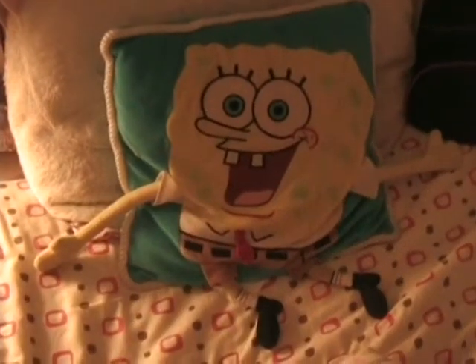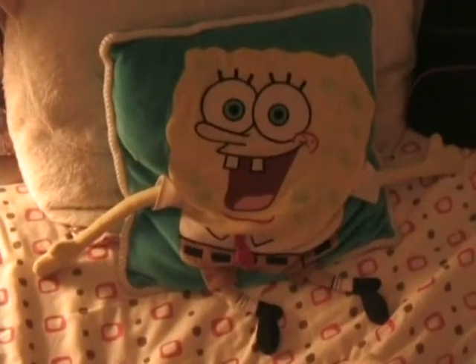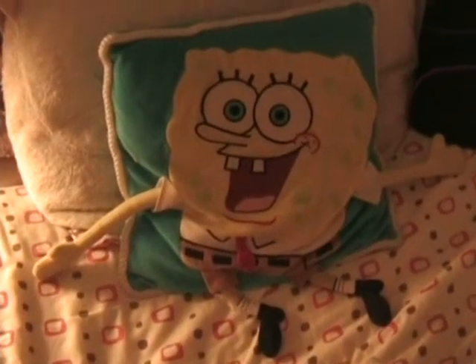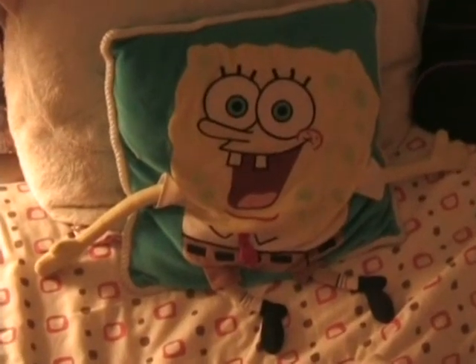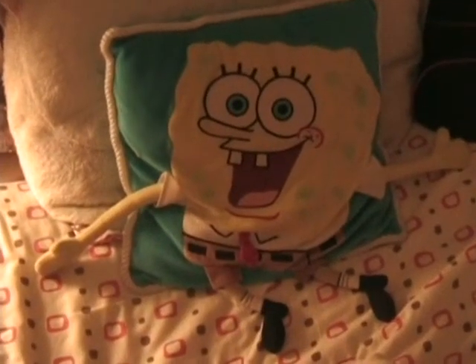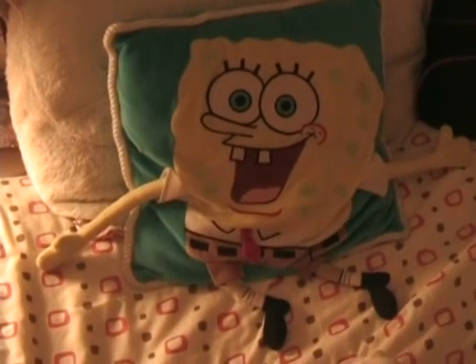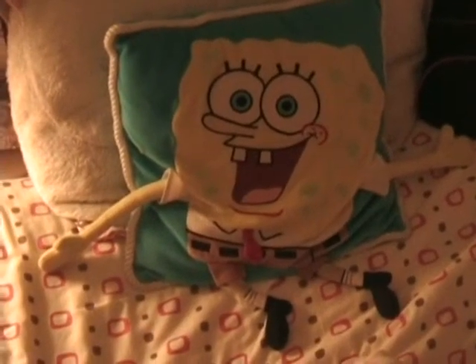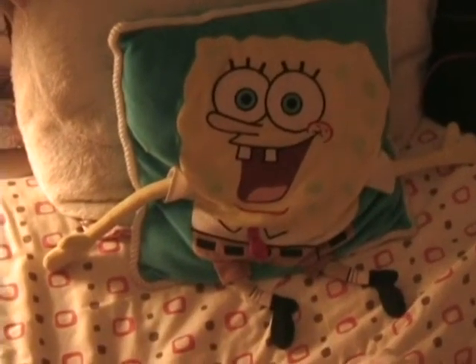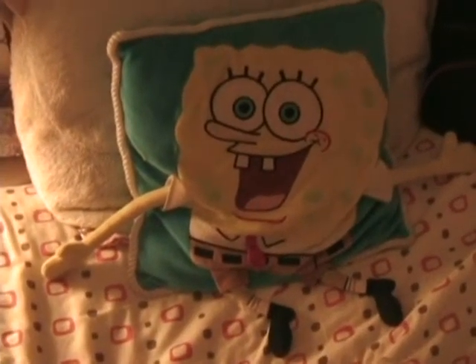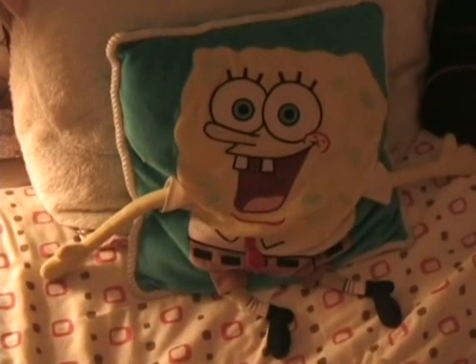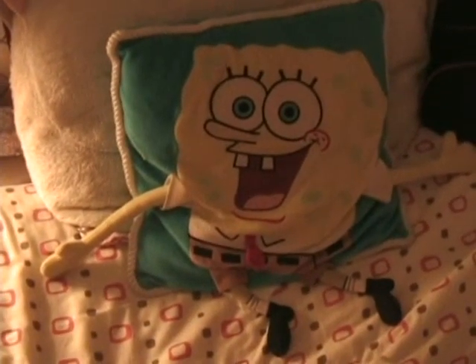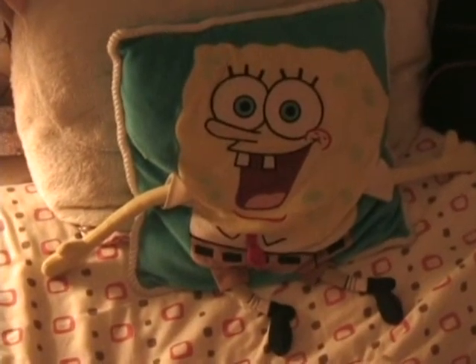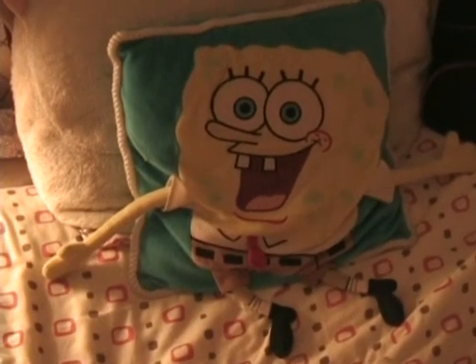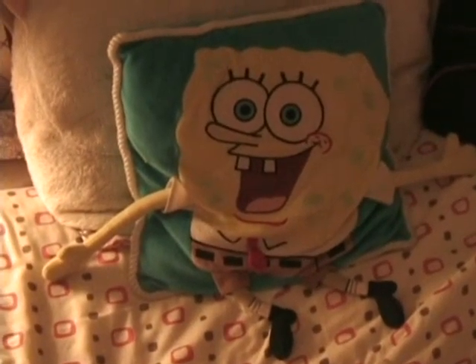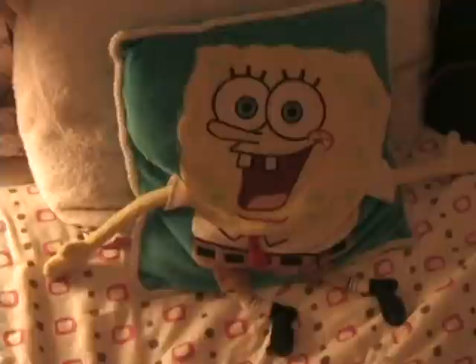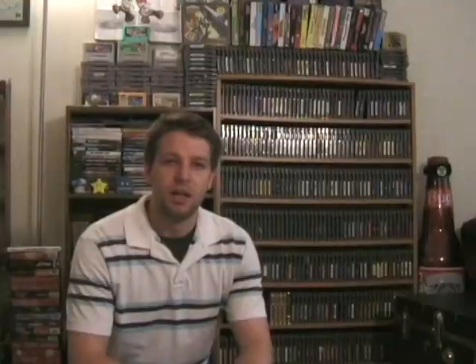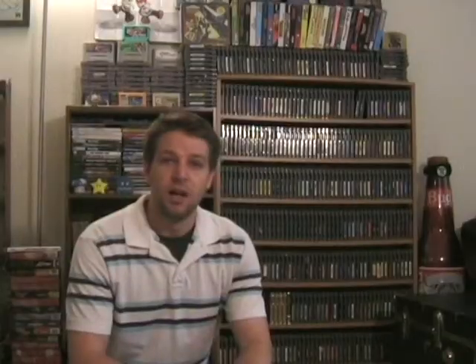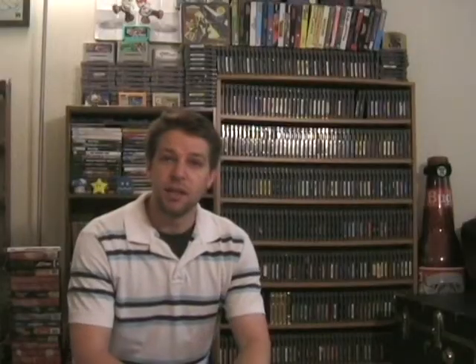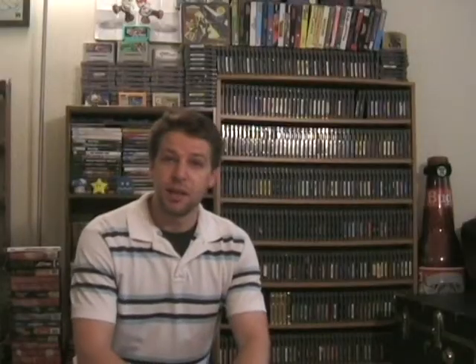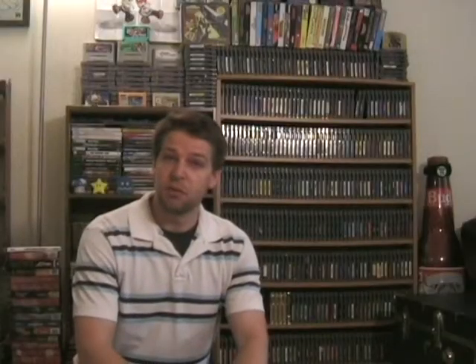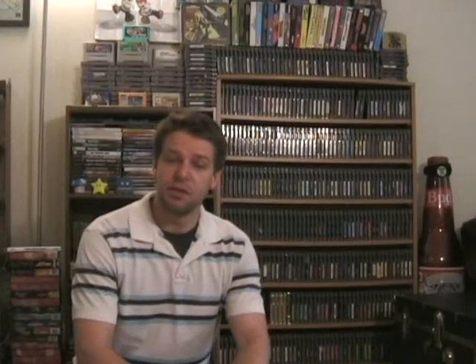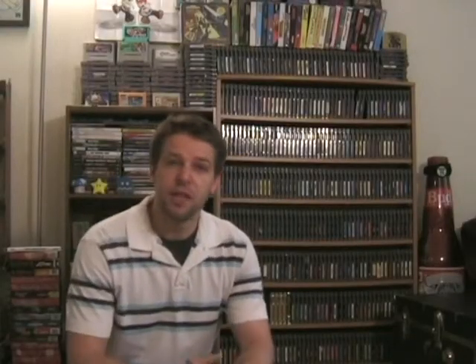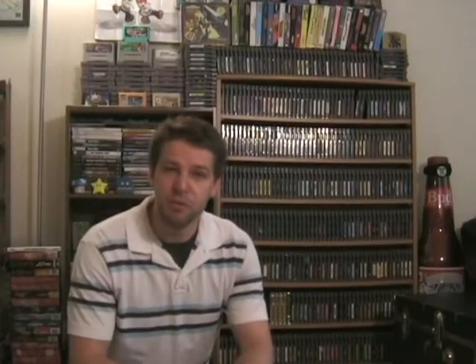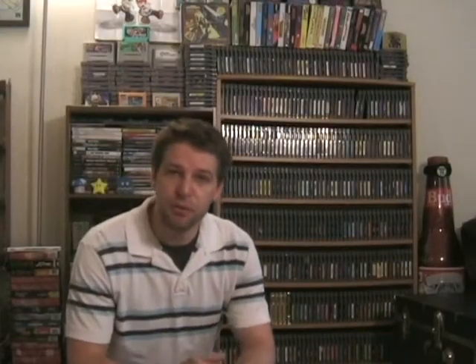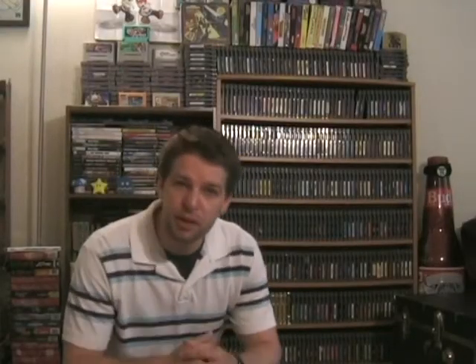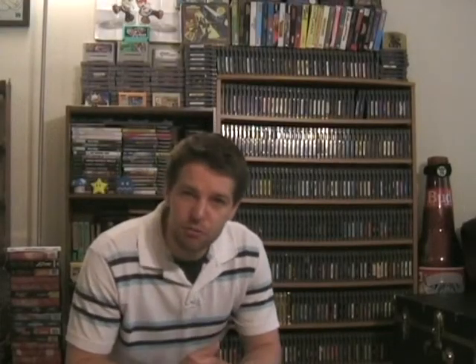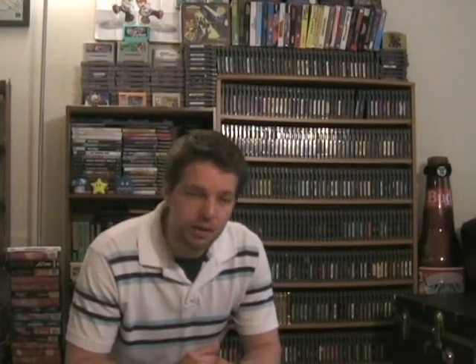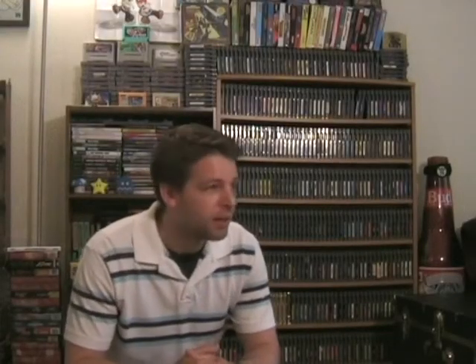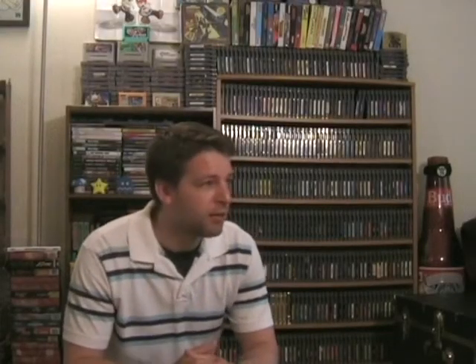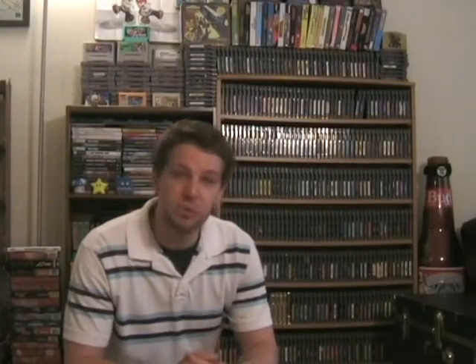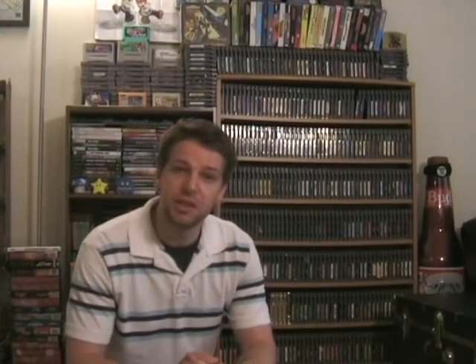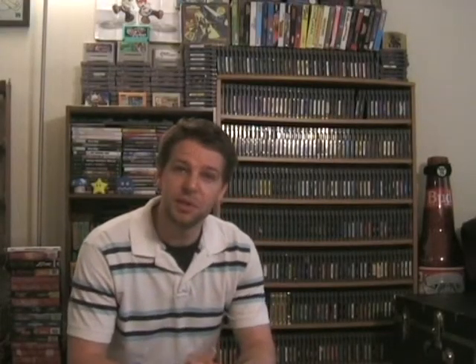Crazy Jim Heath, definitely love the Spongebob pillow. Thanks for watching, happy 420 everybody, and we will see you next week.